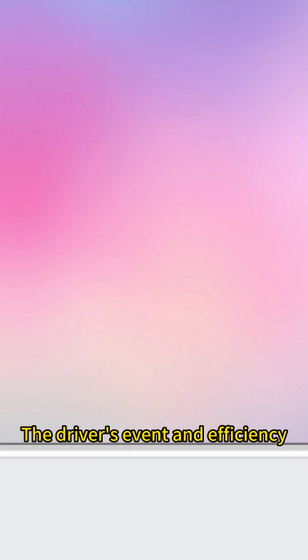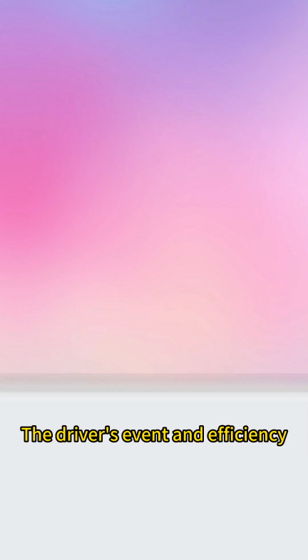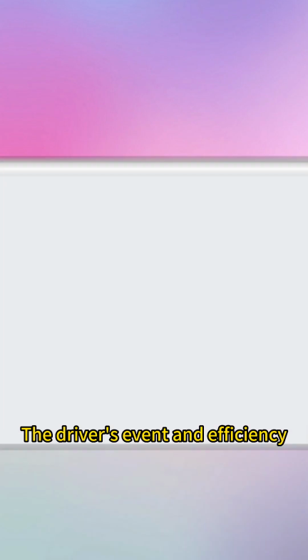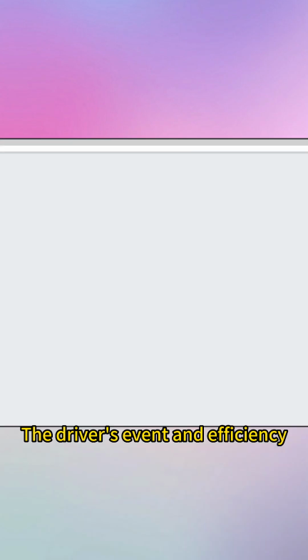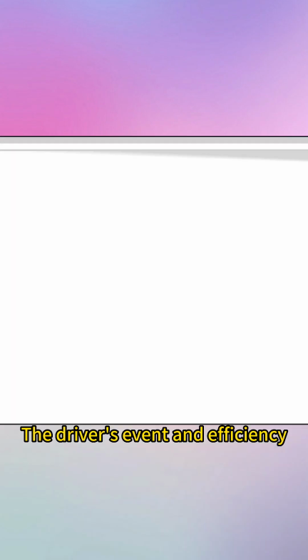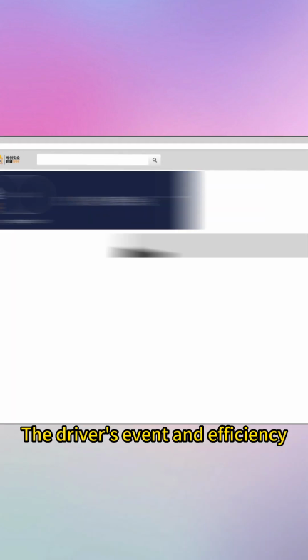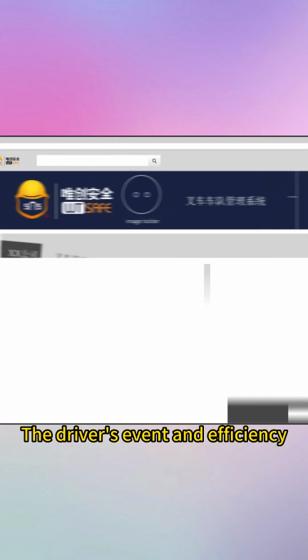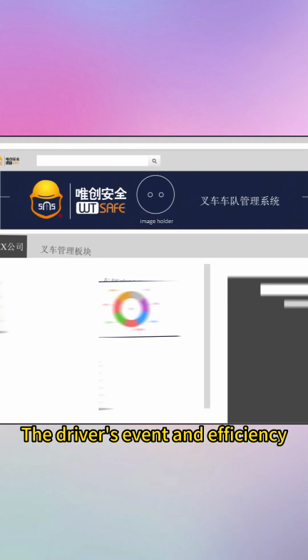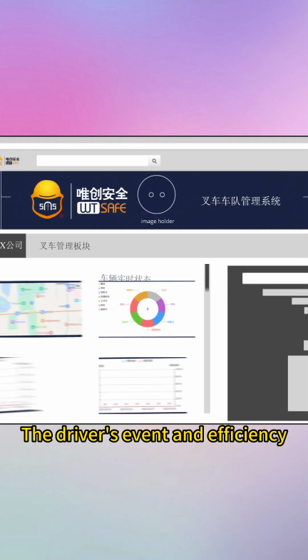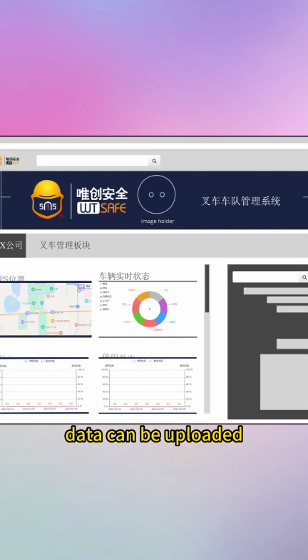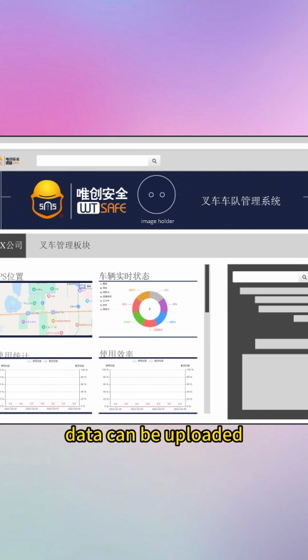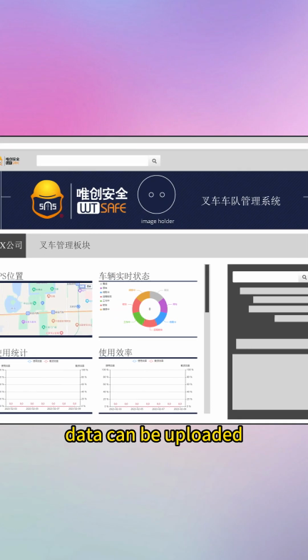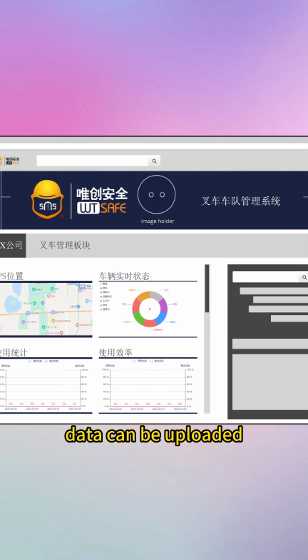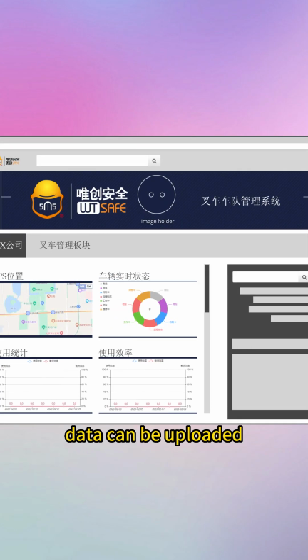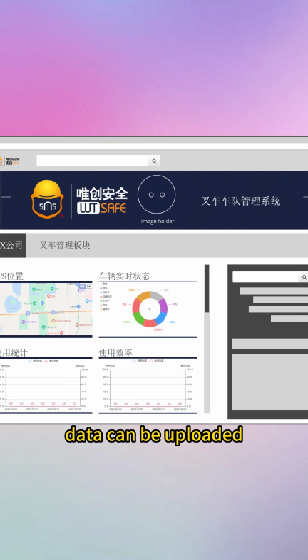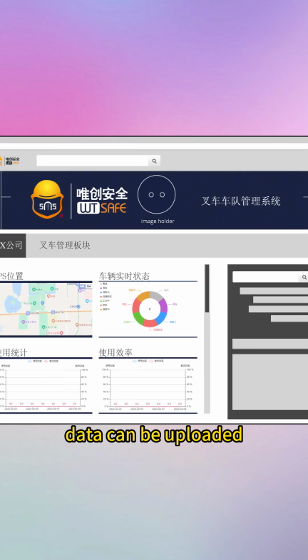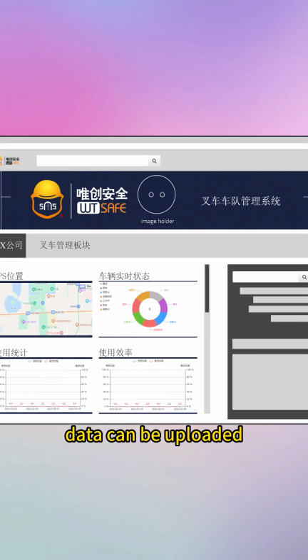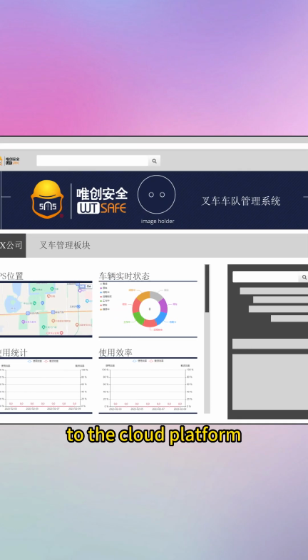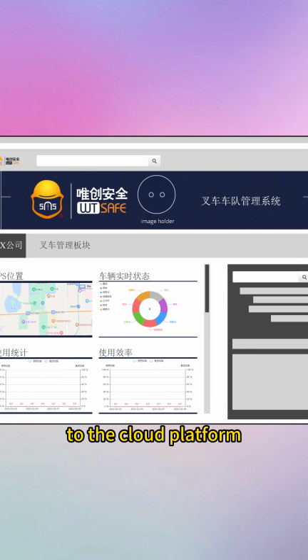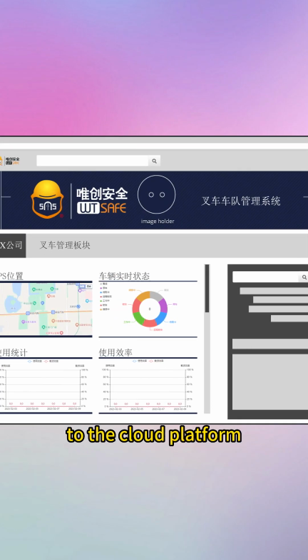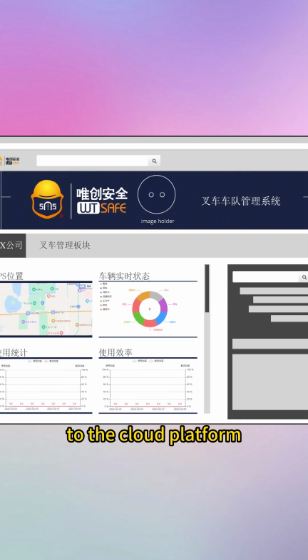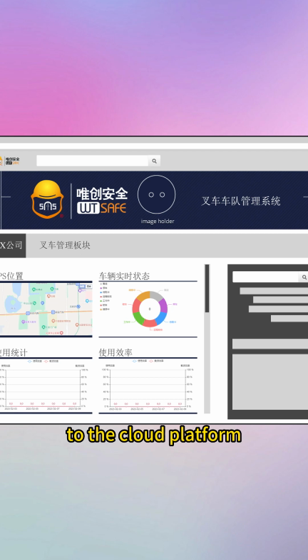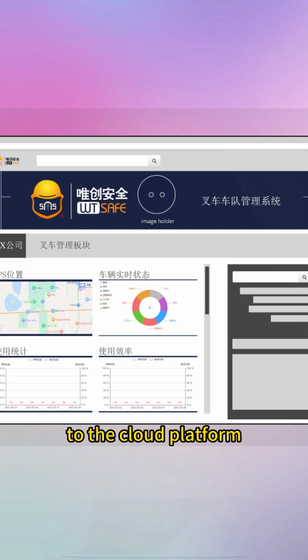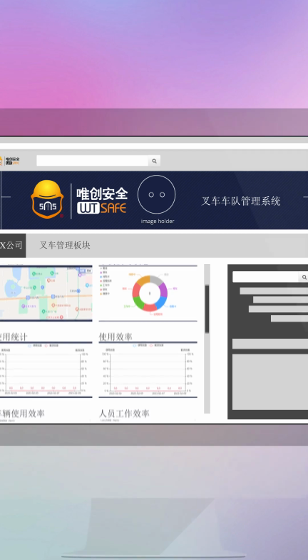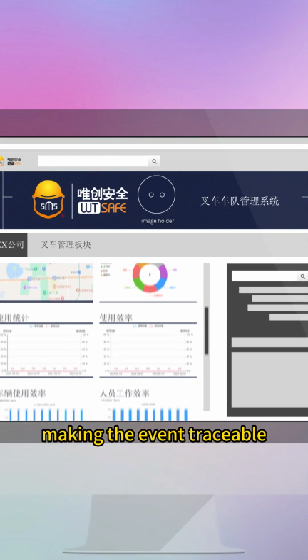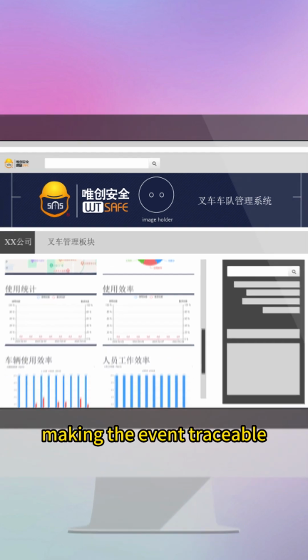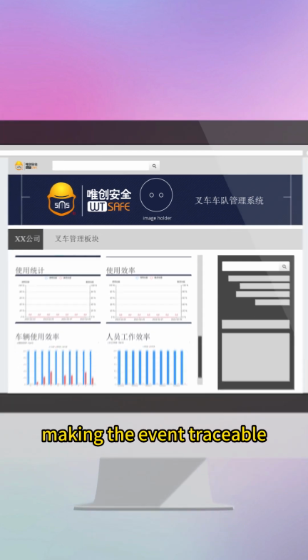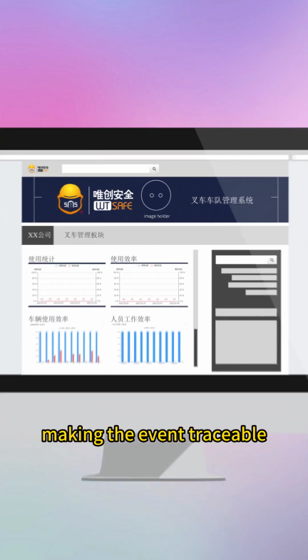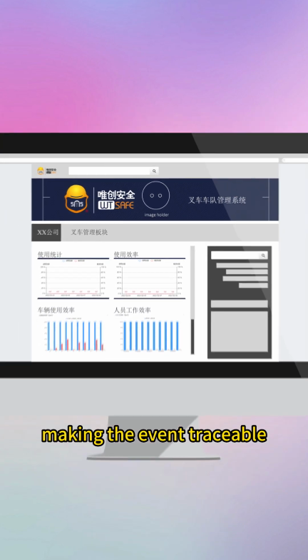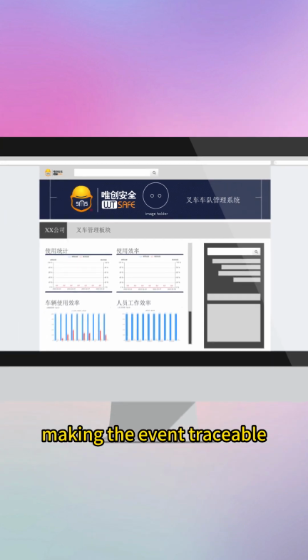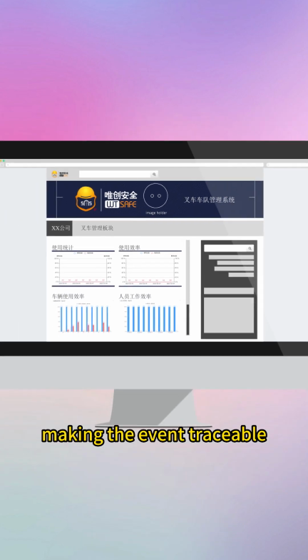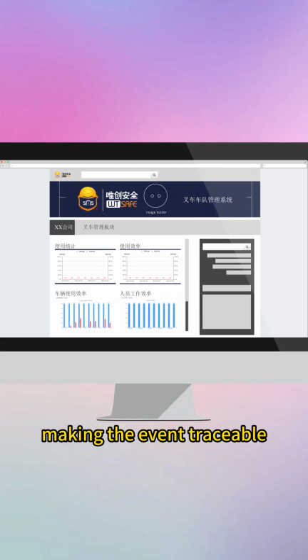The driver's event and efficiency data can be uploaded to the cloud platform, making the event traceable.